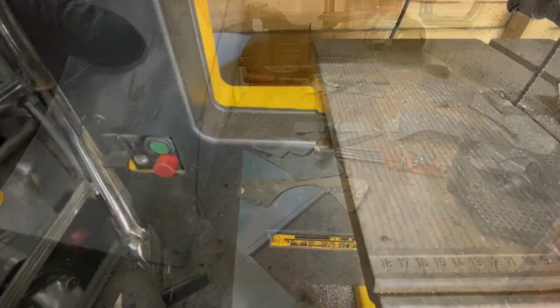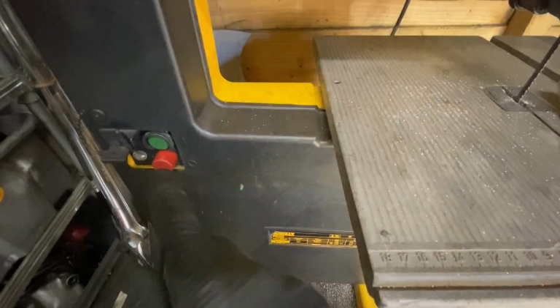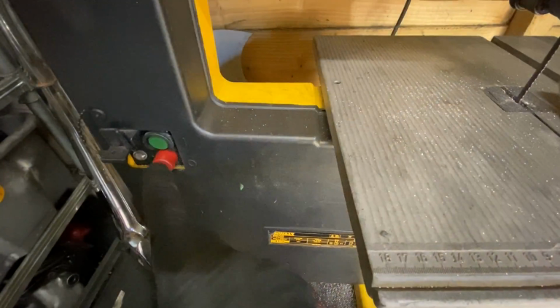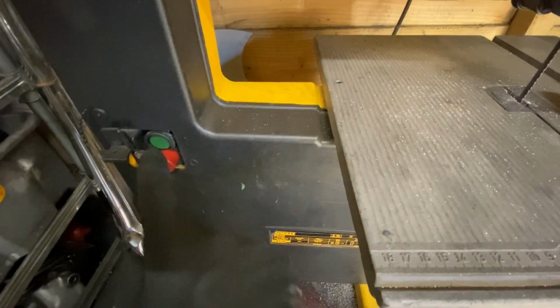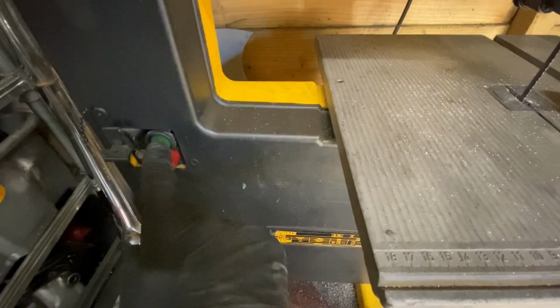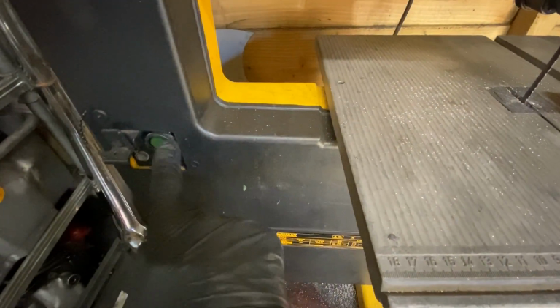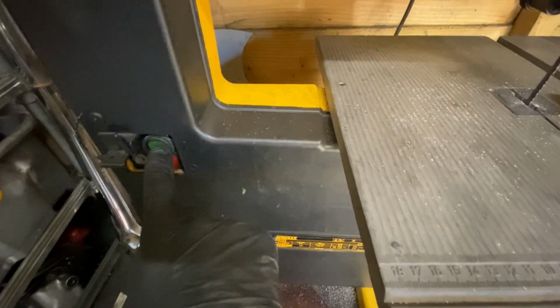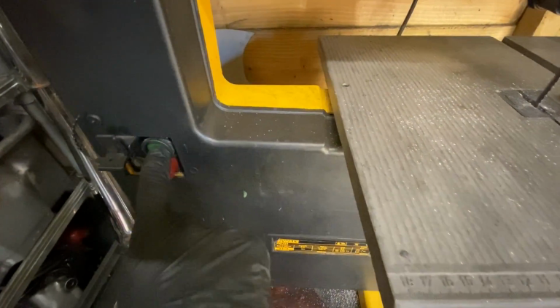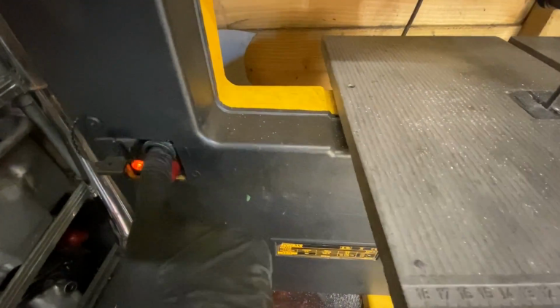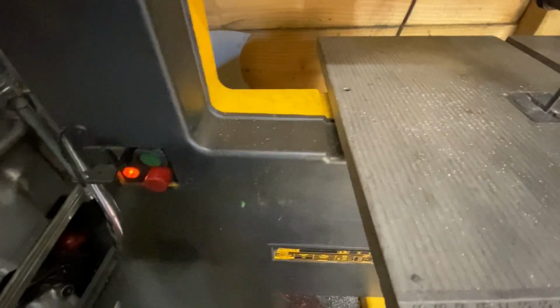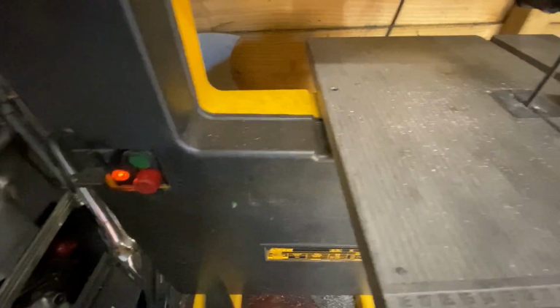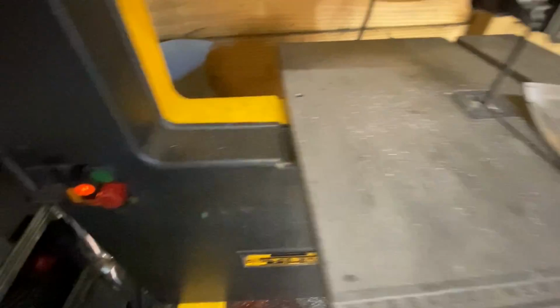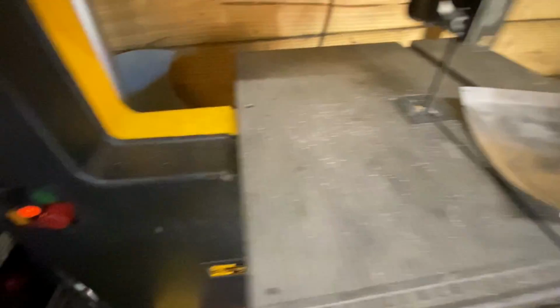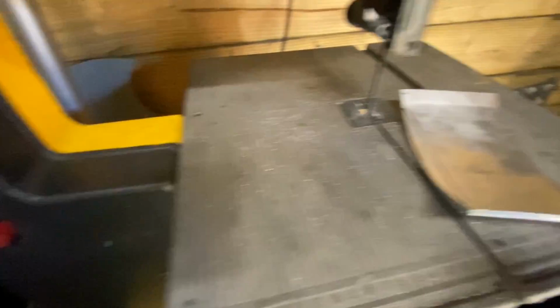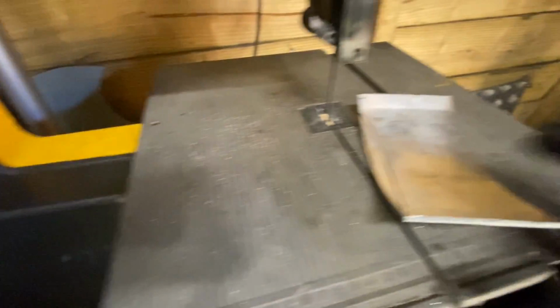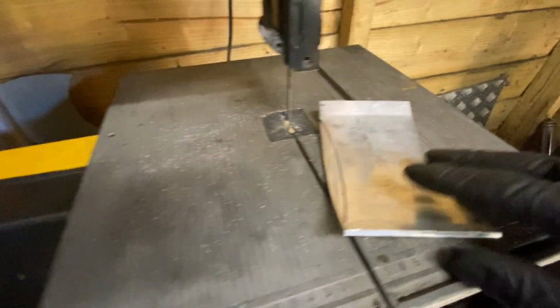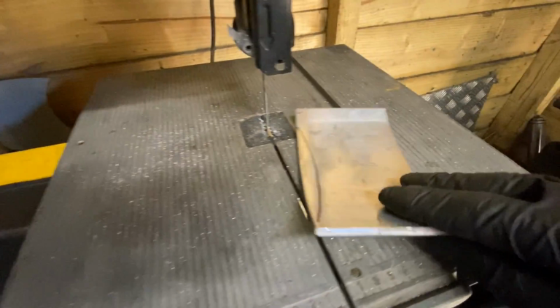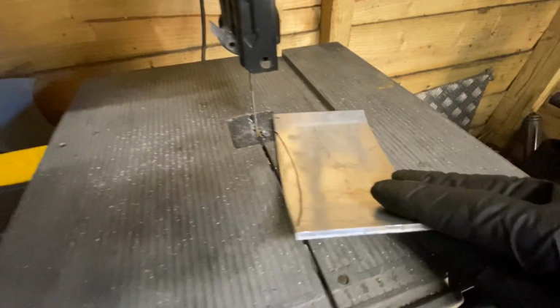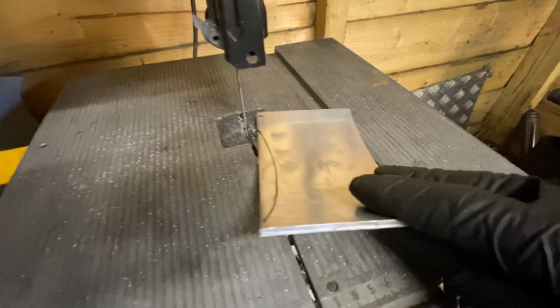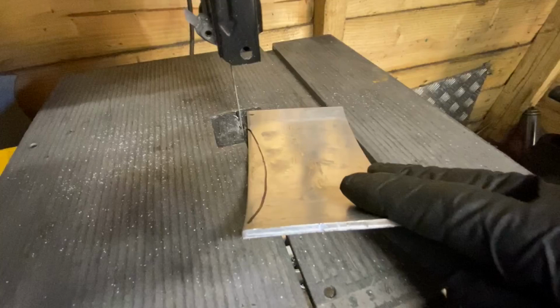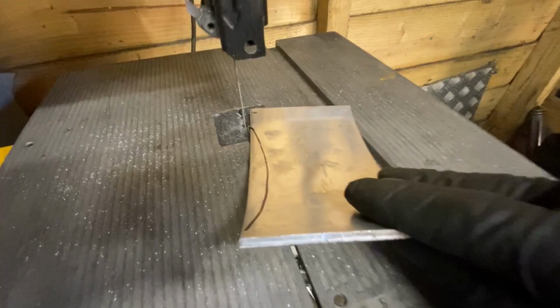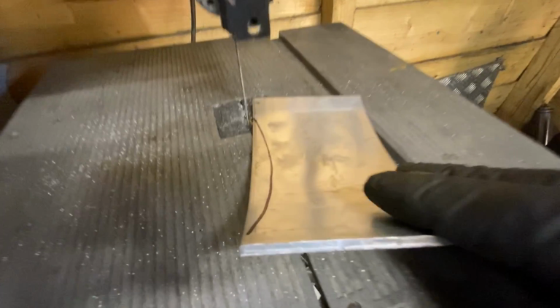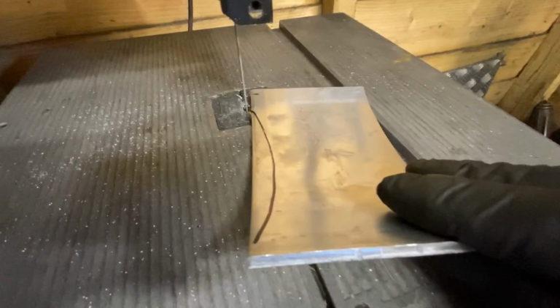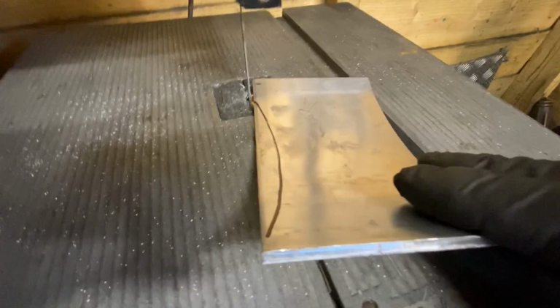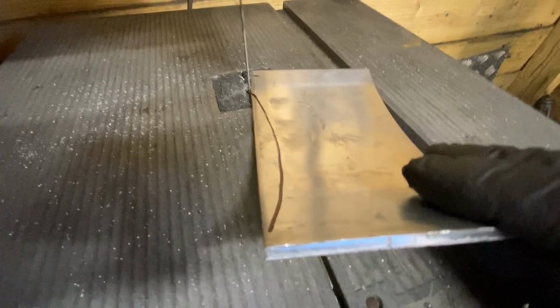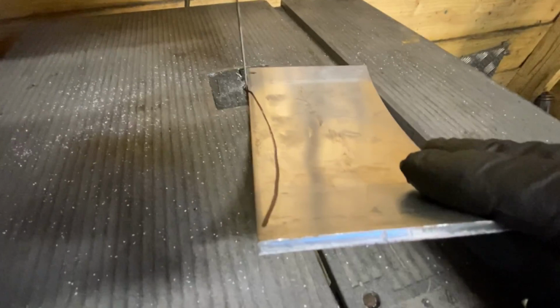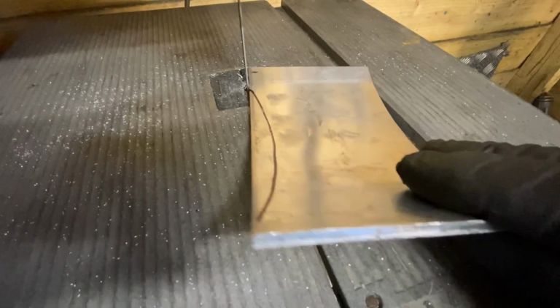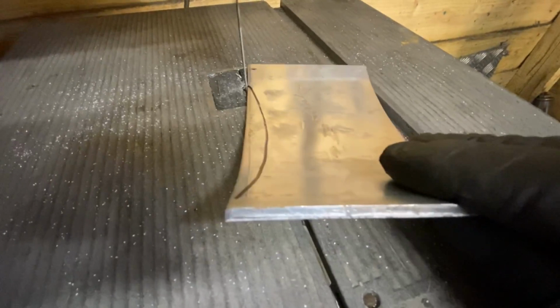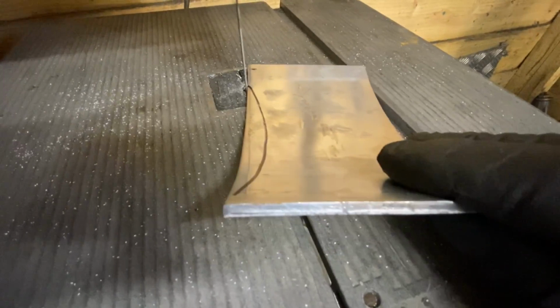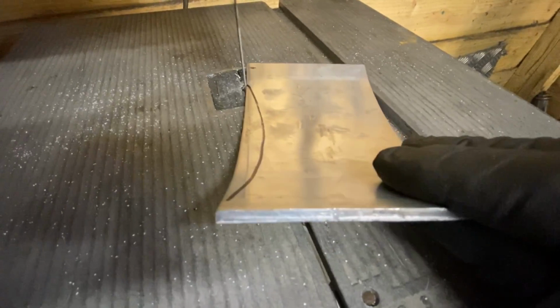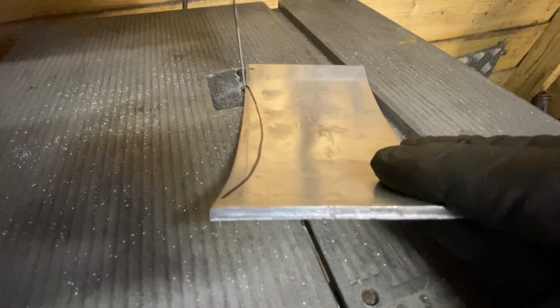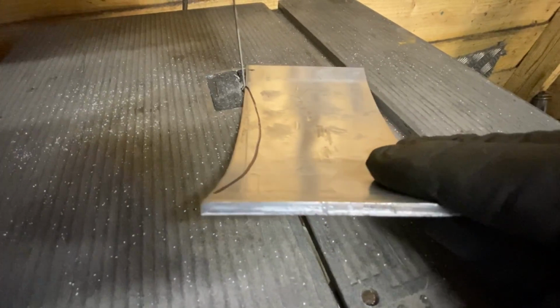Back in the shed I used my bandsaw to cut out the piece following the line I scribed earlier.